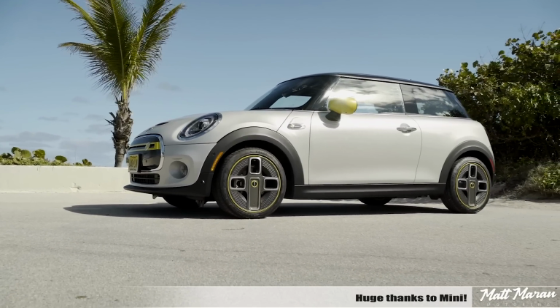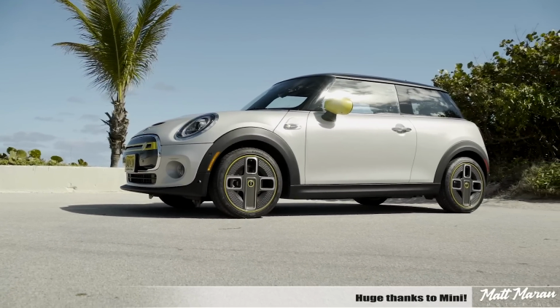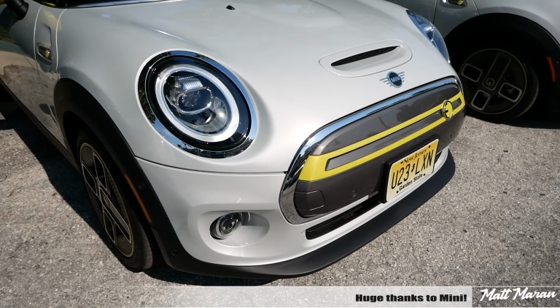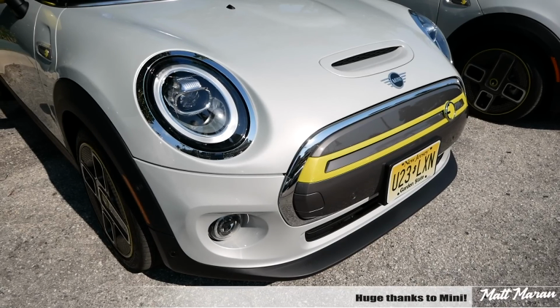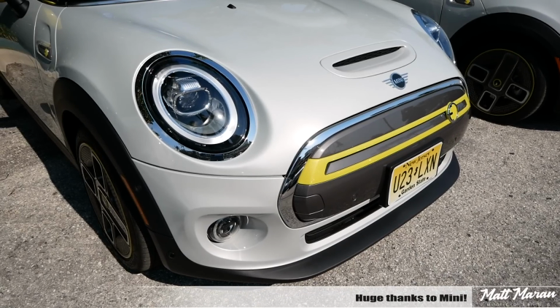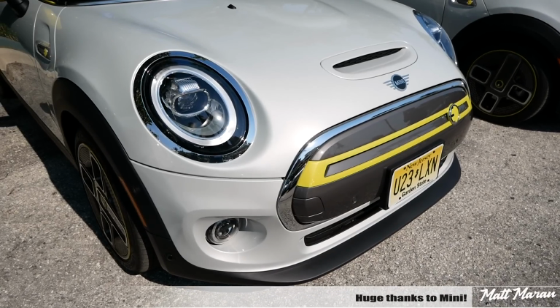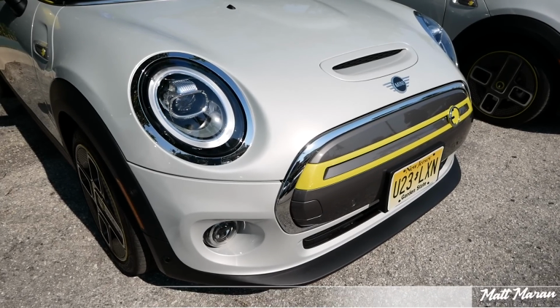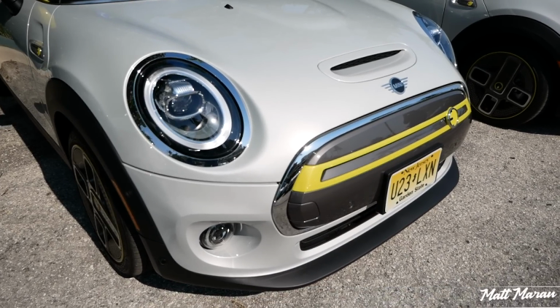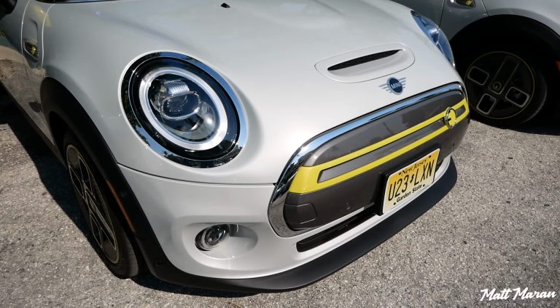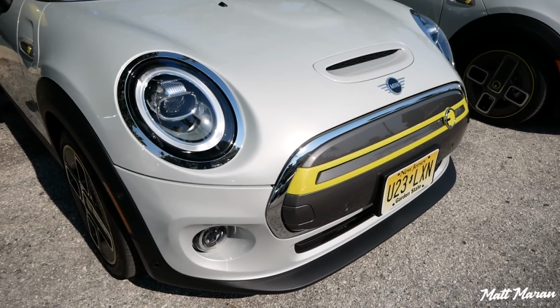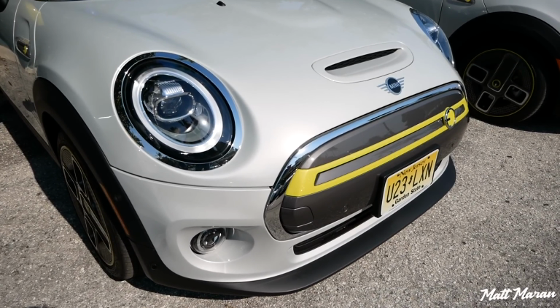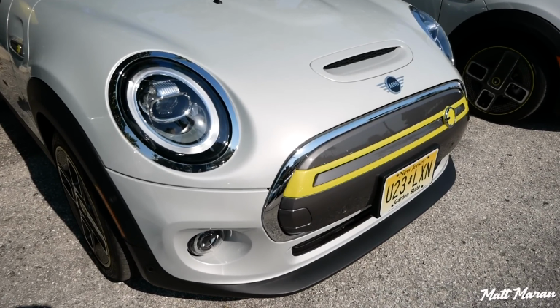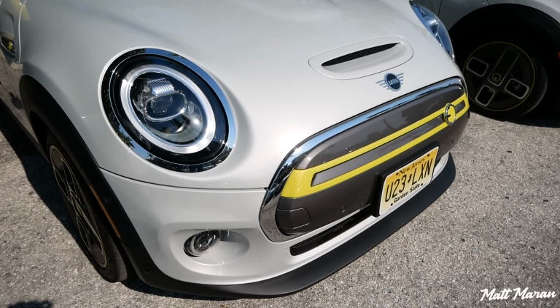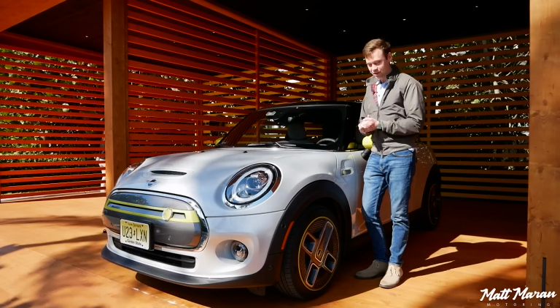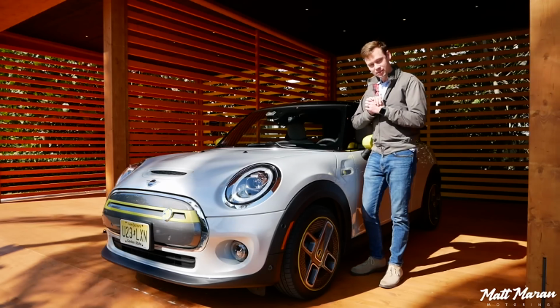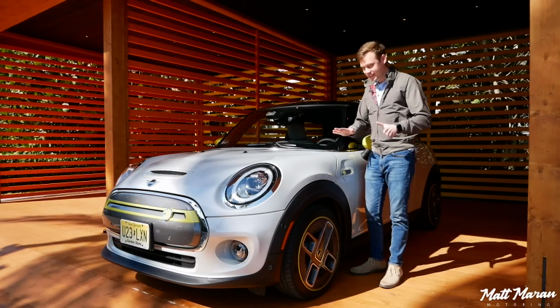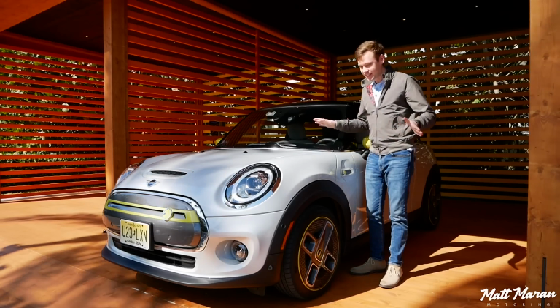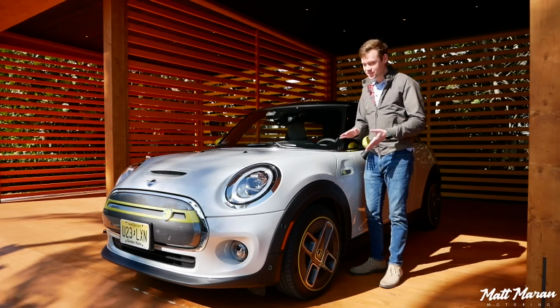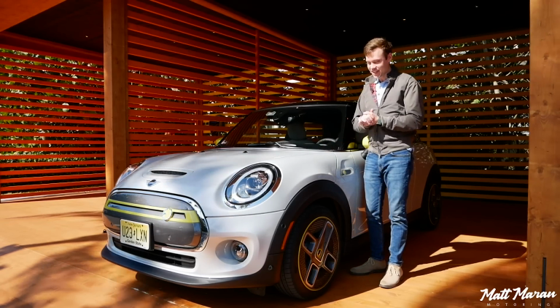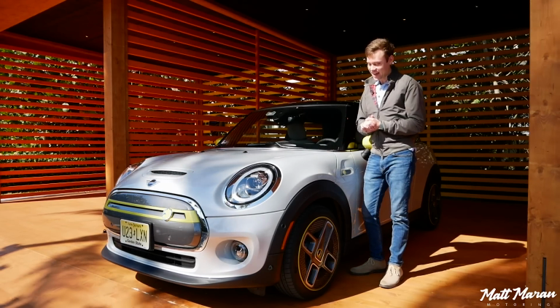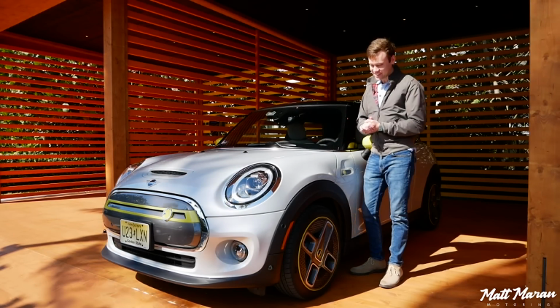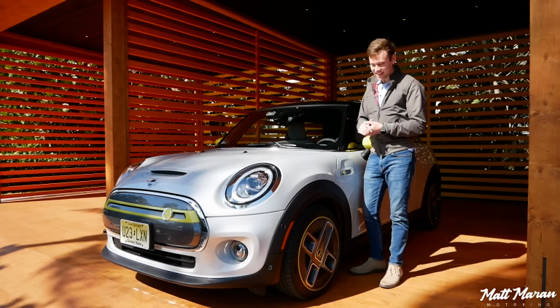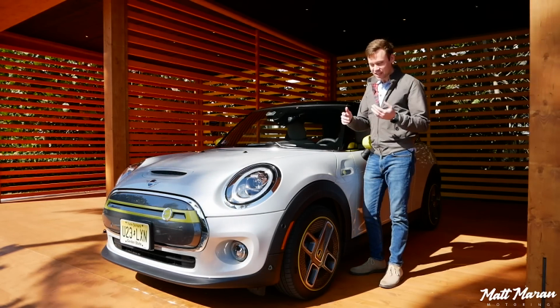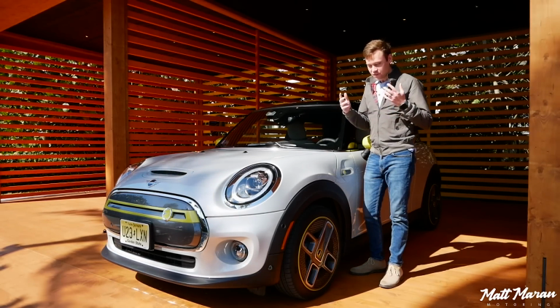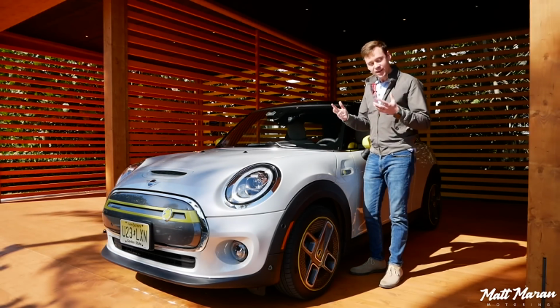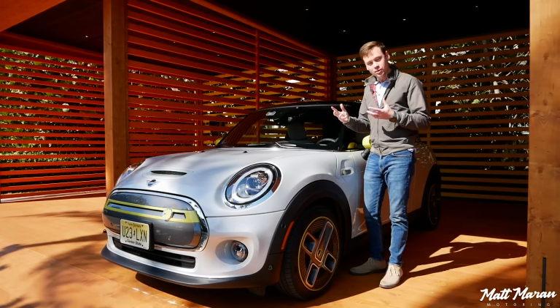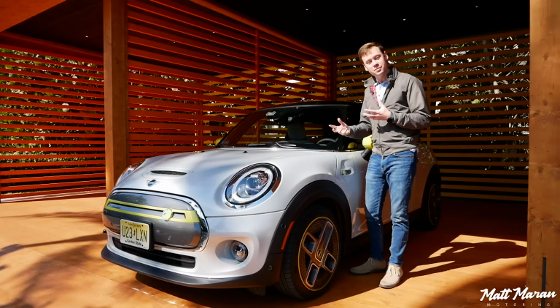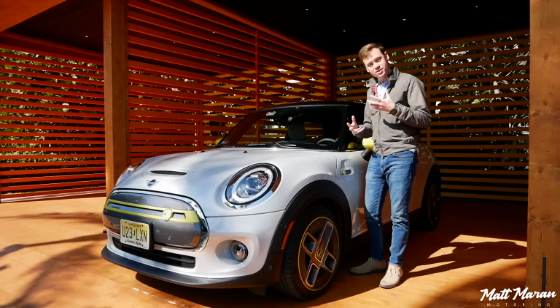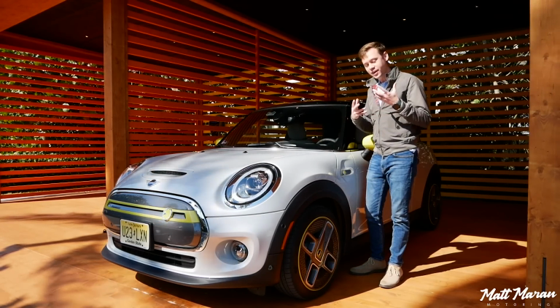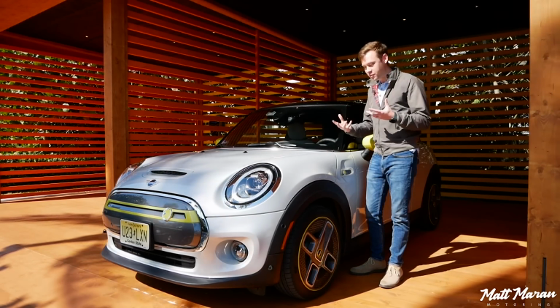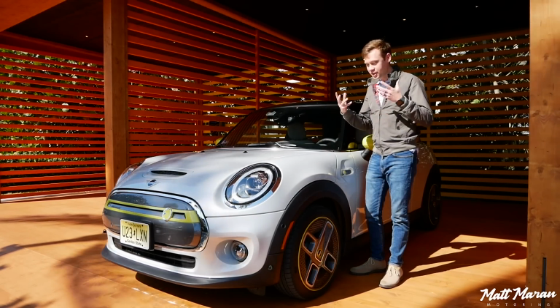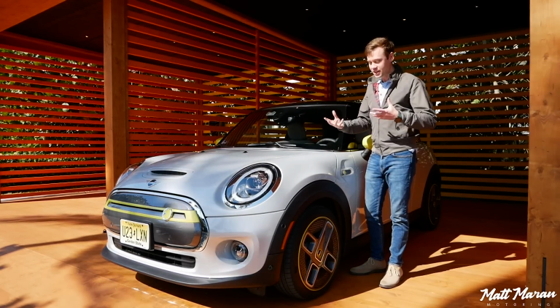Huge thanks to Mini for bringing me out here to Miami to review the all-new electric Mini for you guys today. So about the SE version — completely electric and it's very cool looking.